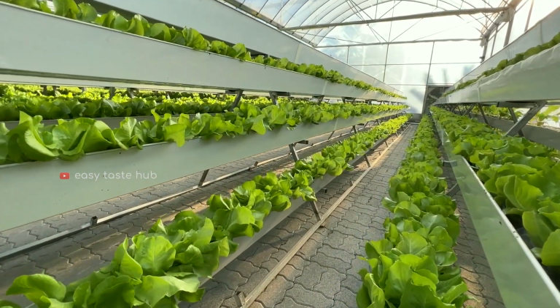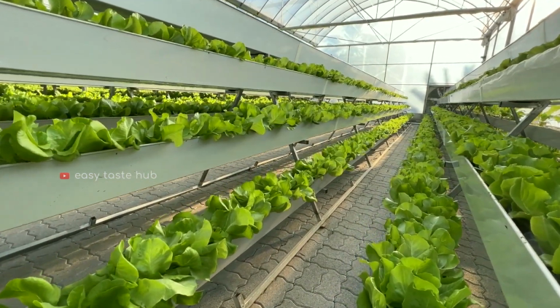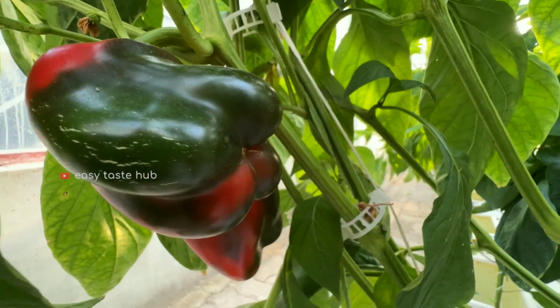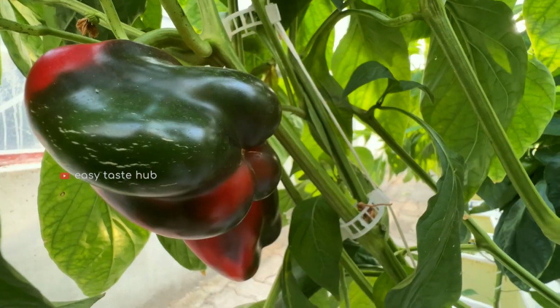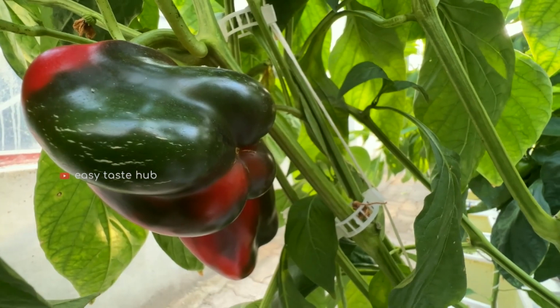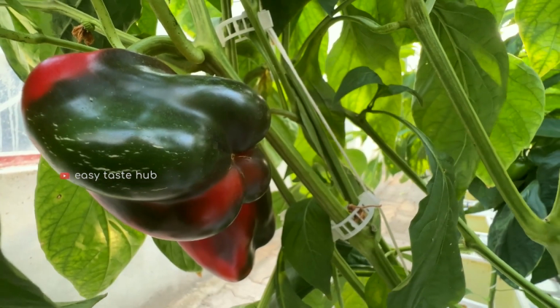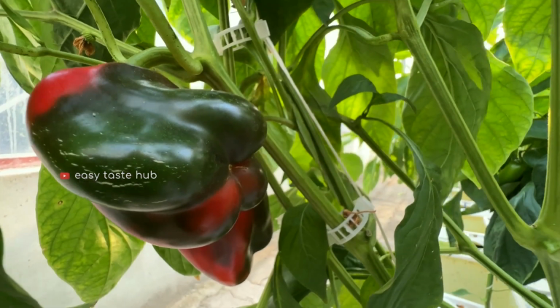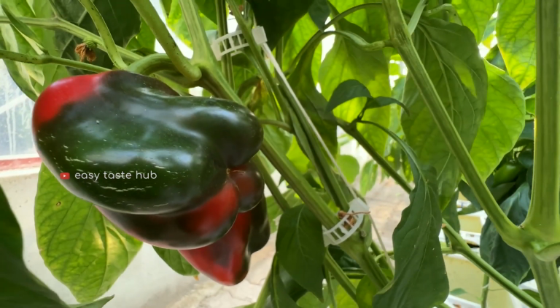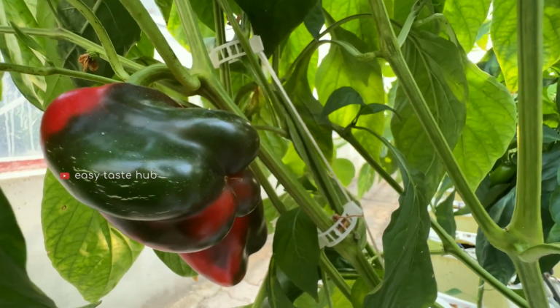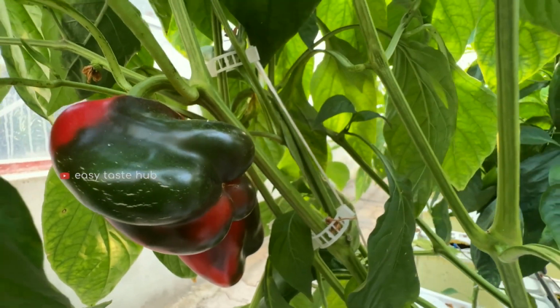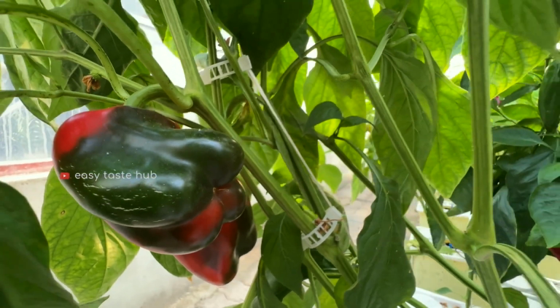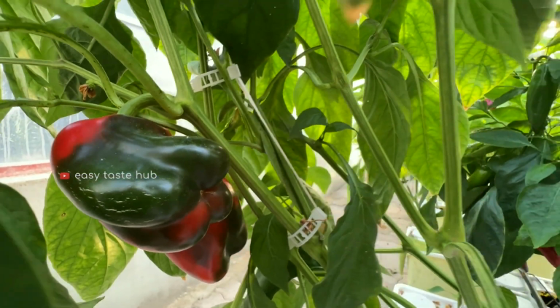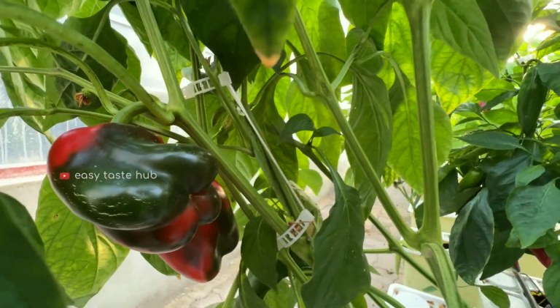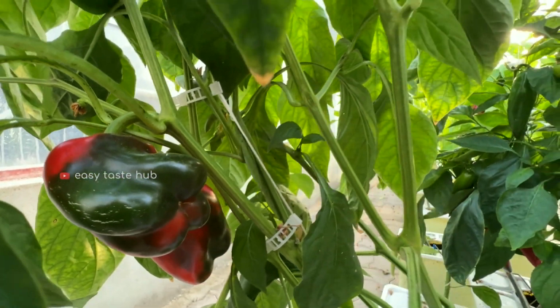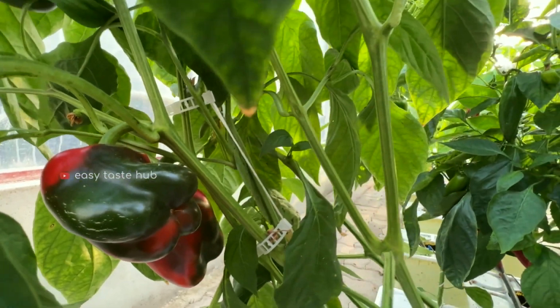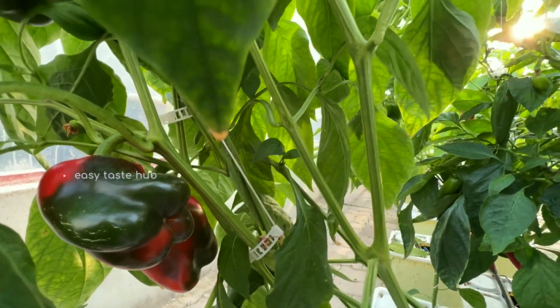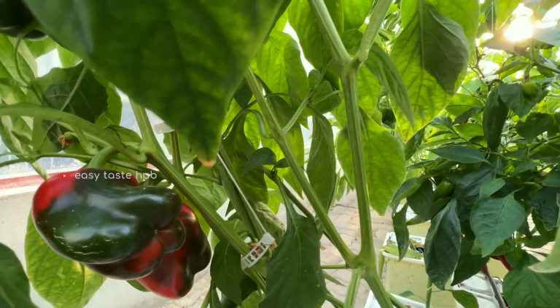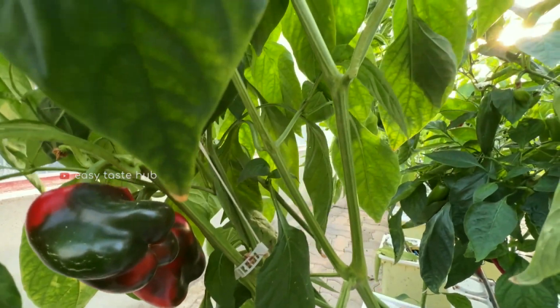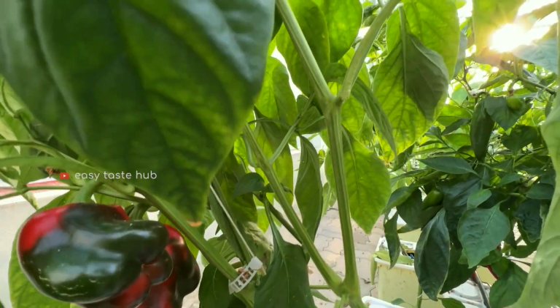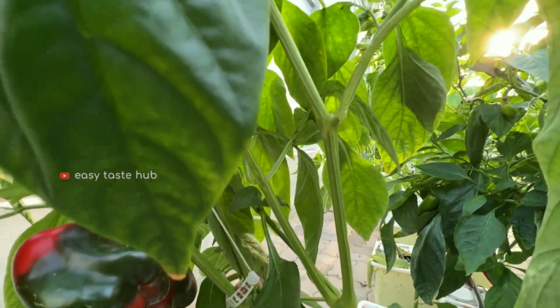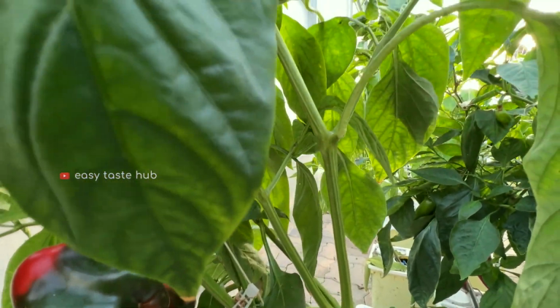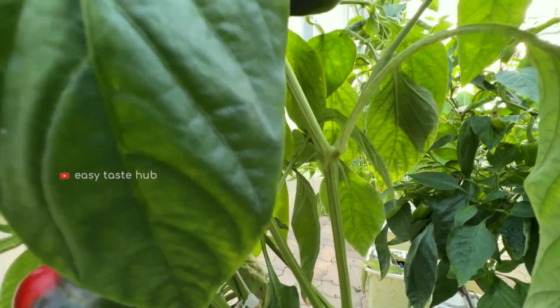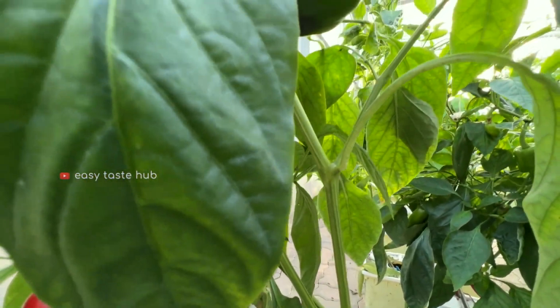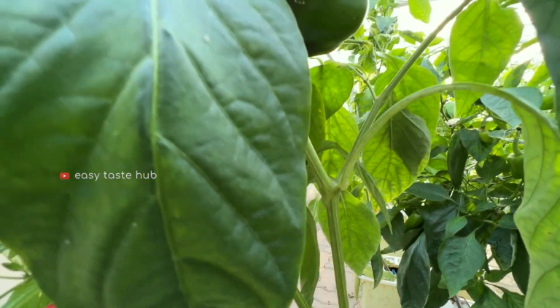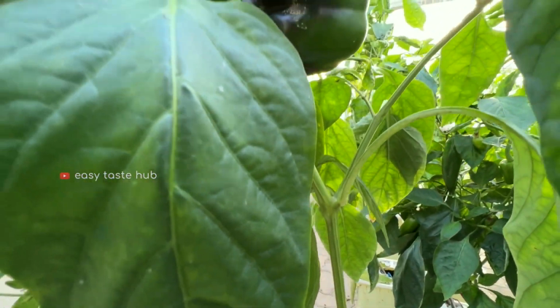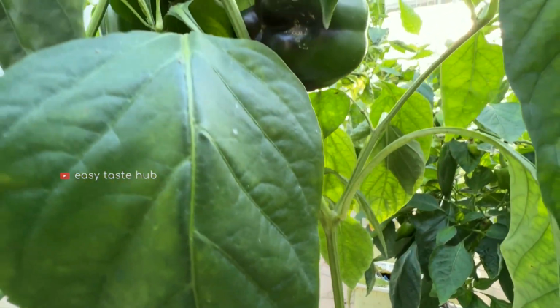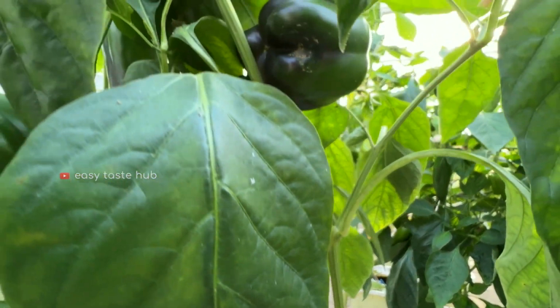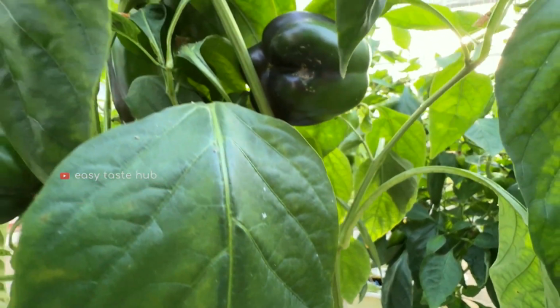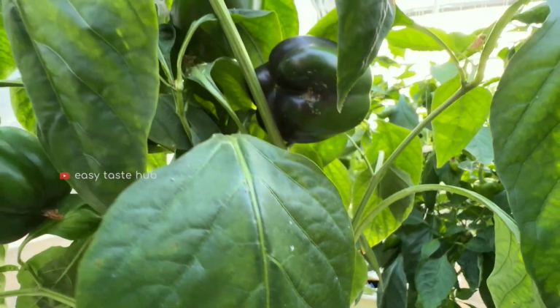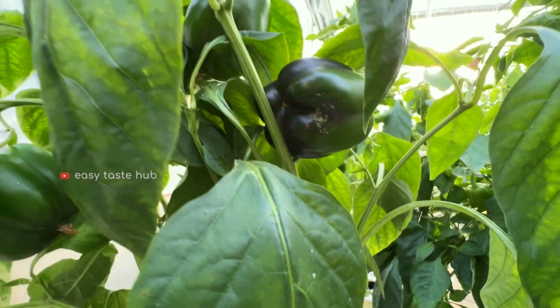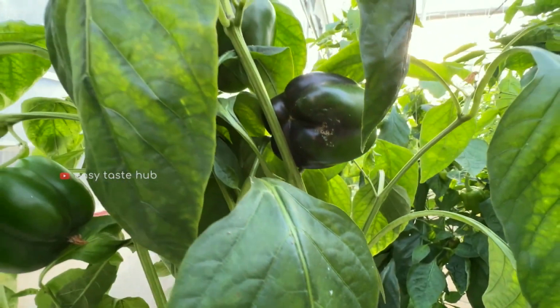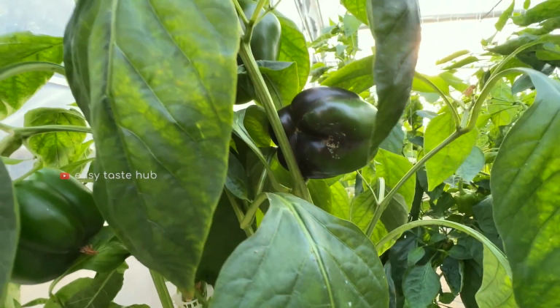Here we have a variety of capsicums — orange, red, and green.